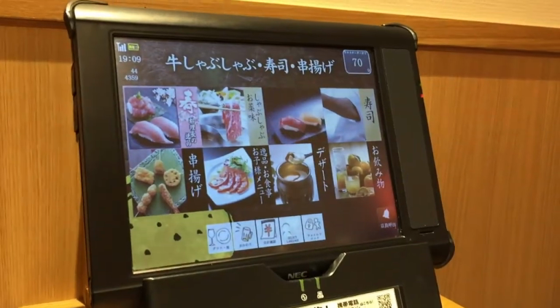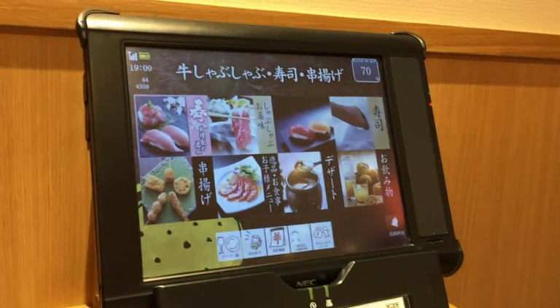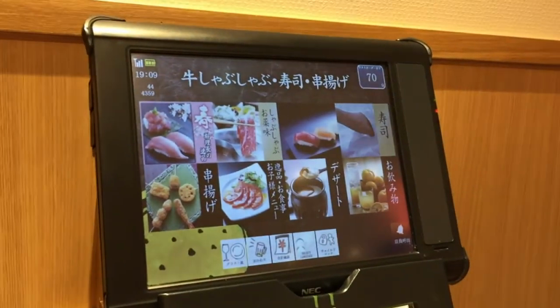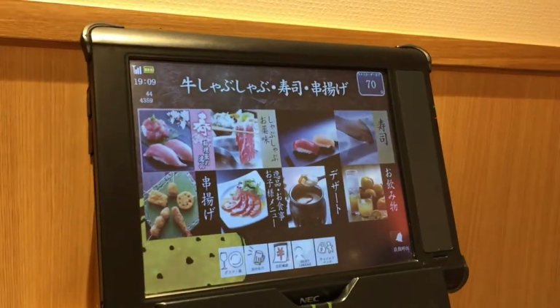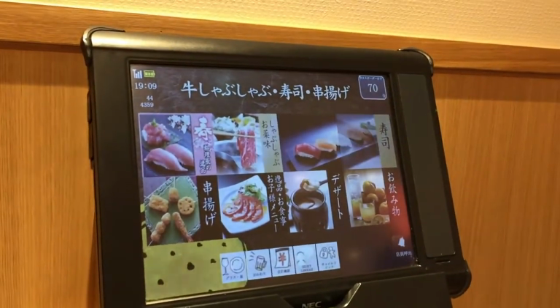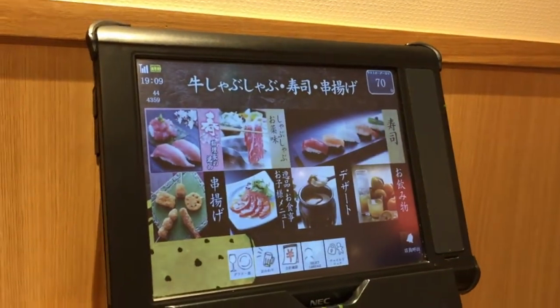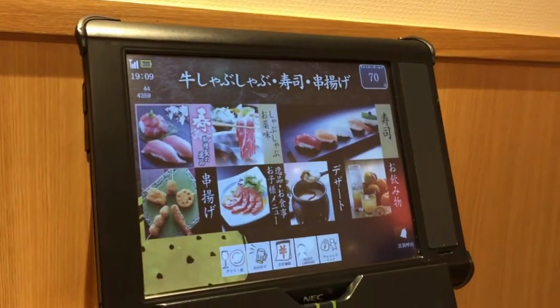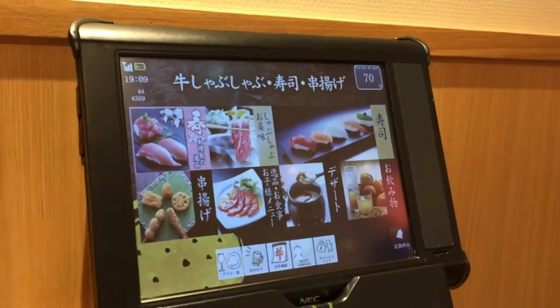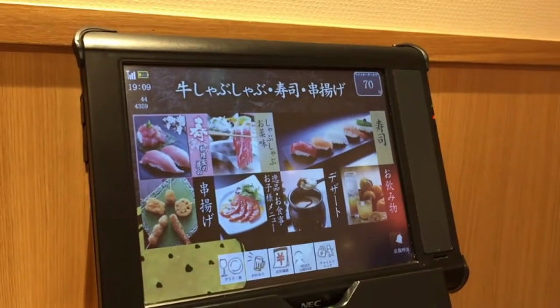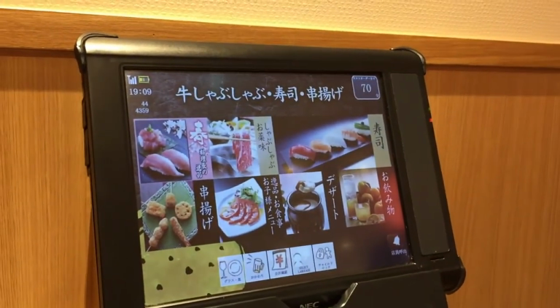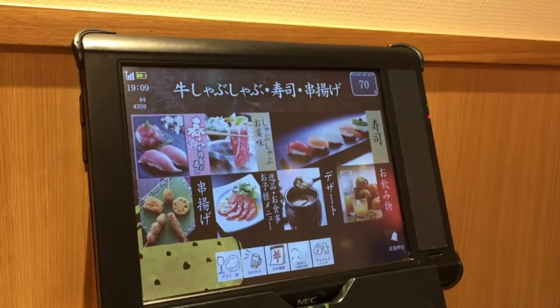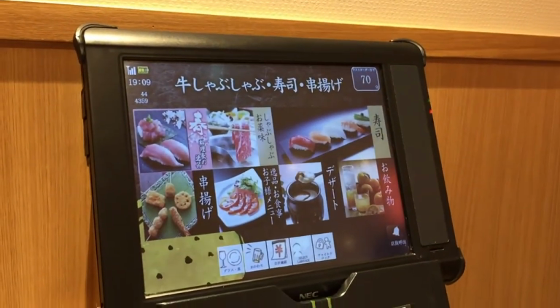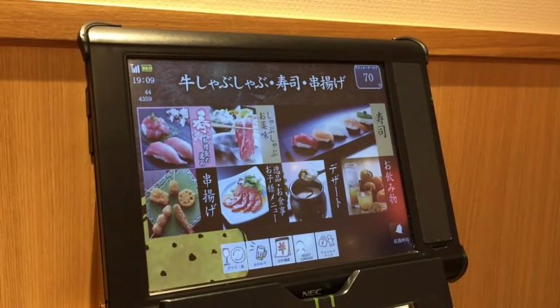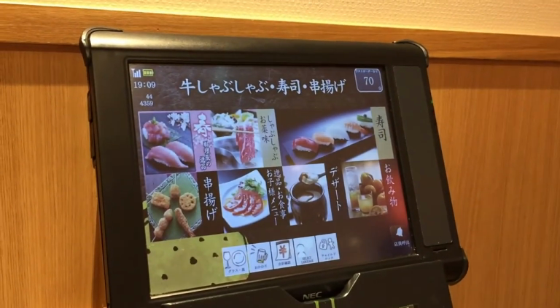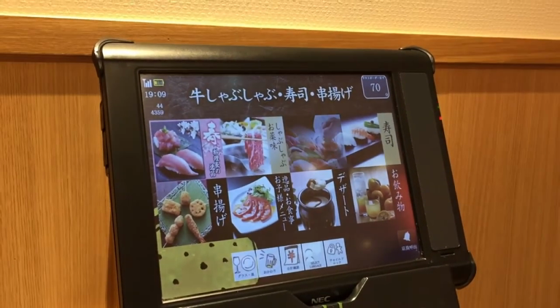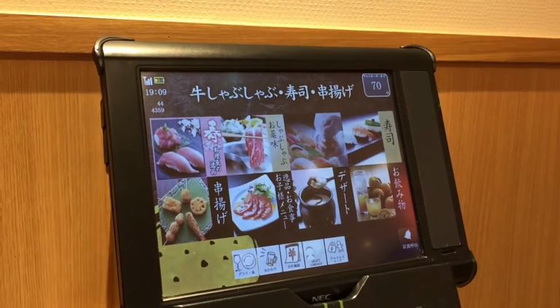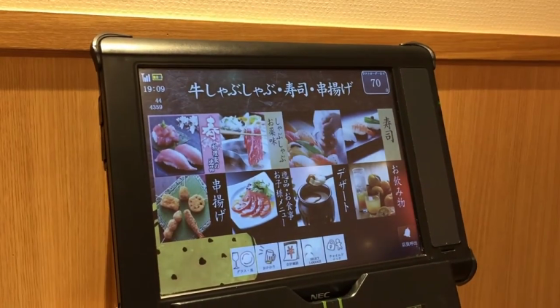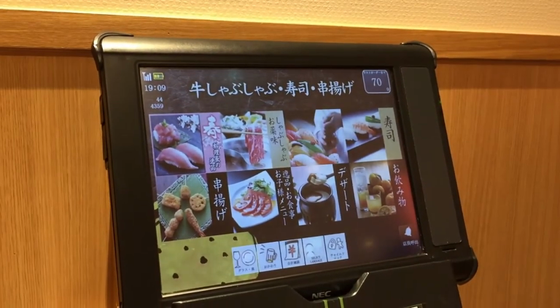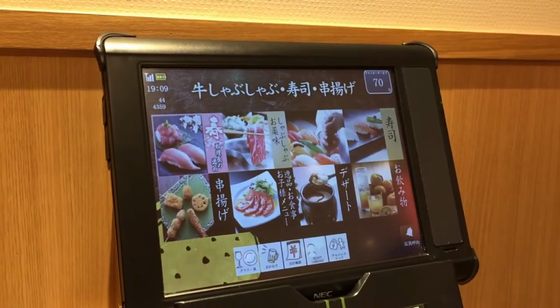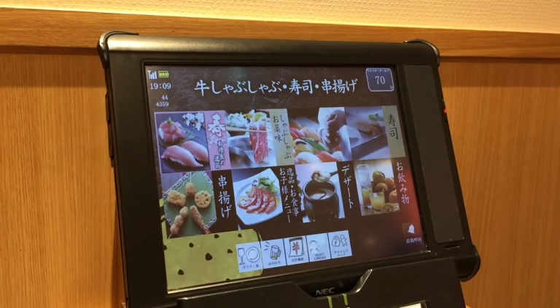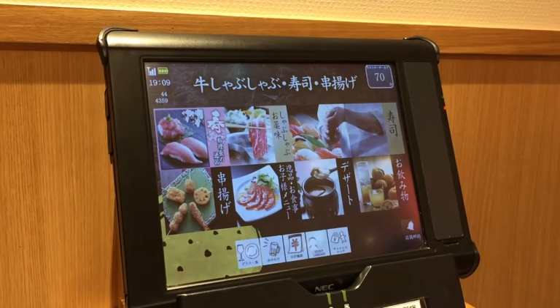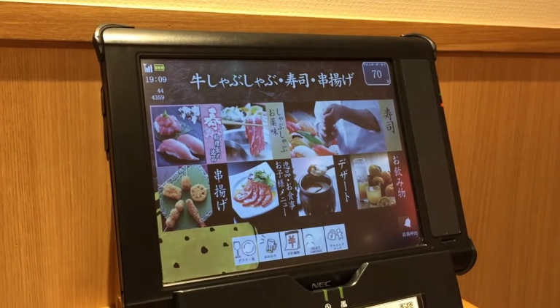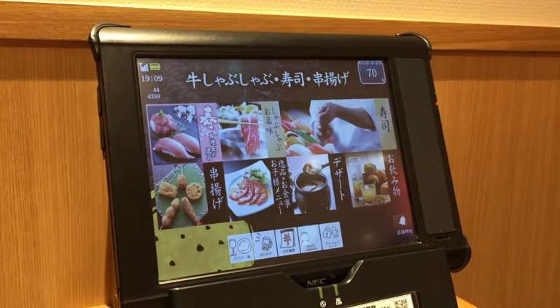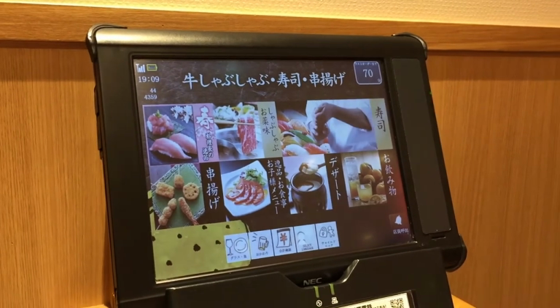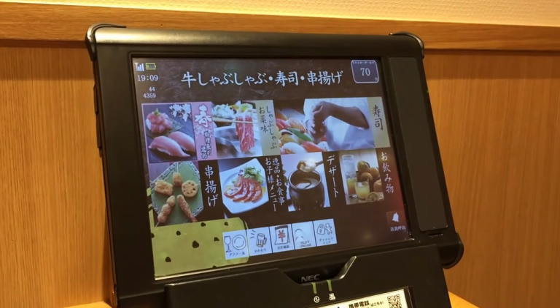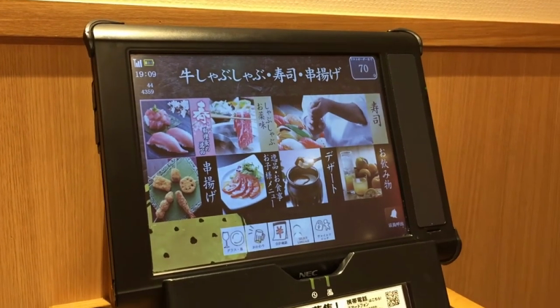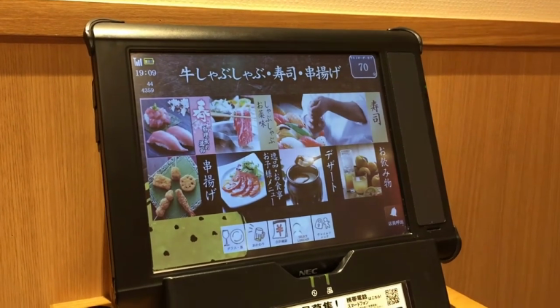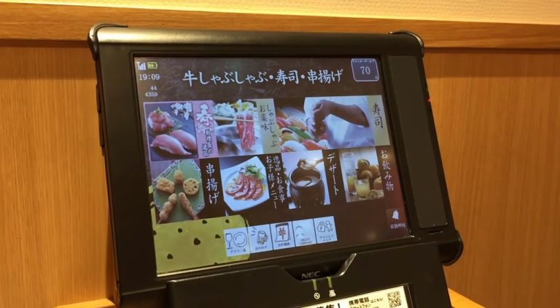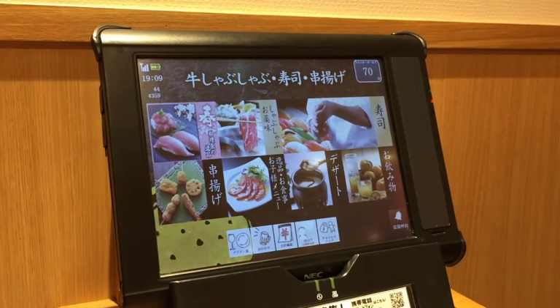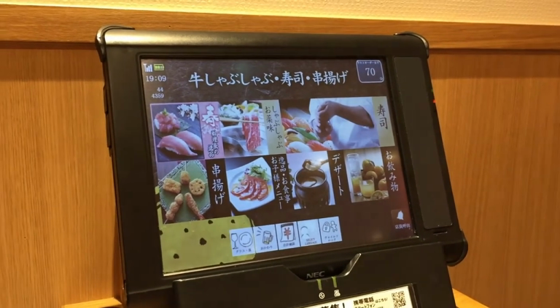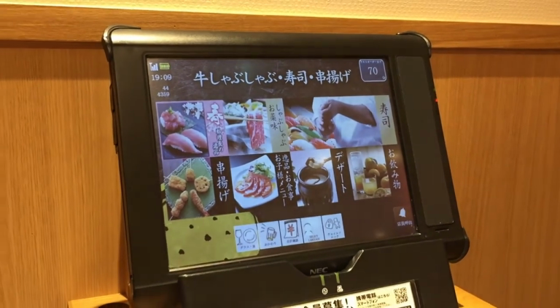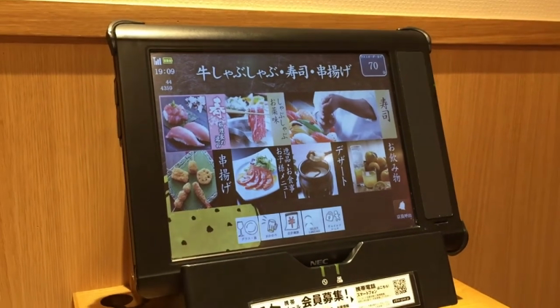You use this tablet to order your food. The top right-hand corner displays the time remaining — there is a time limit.